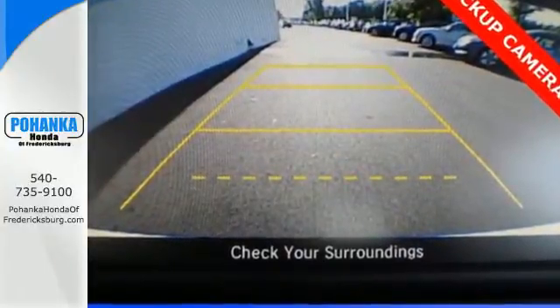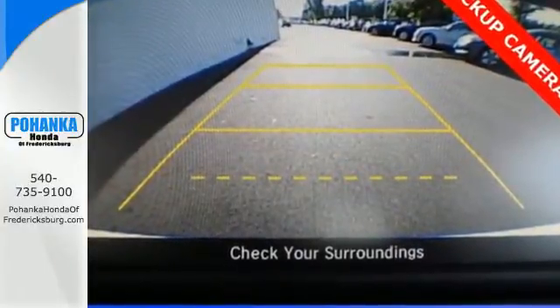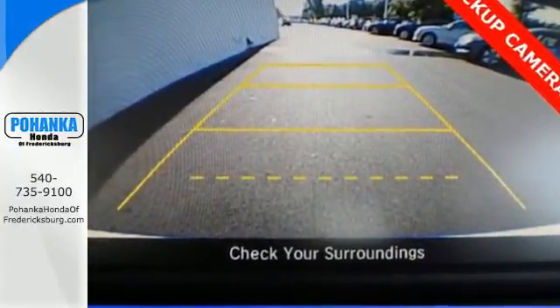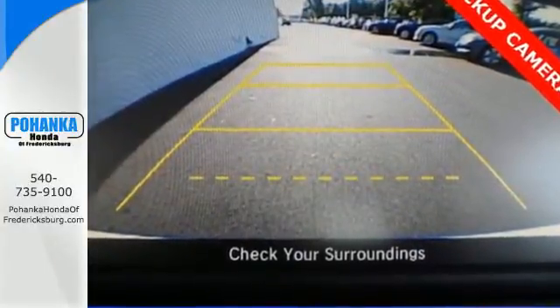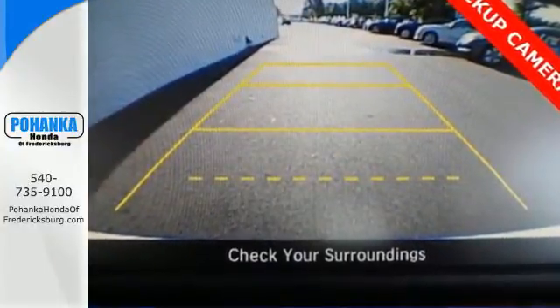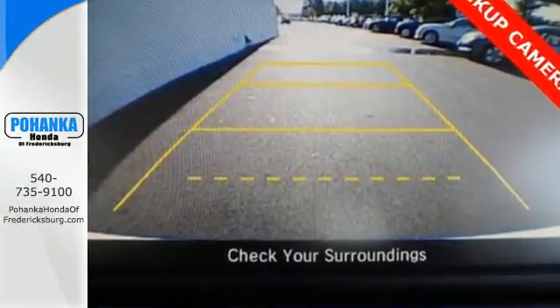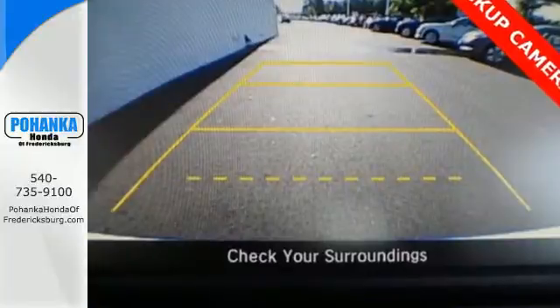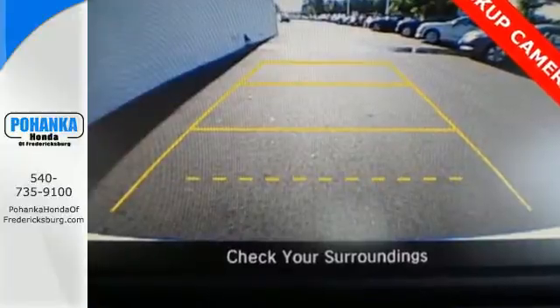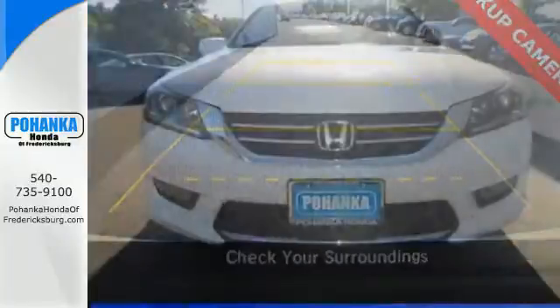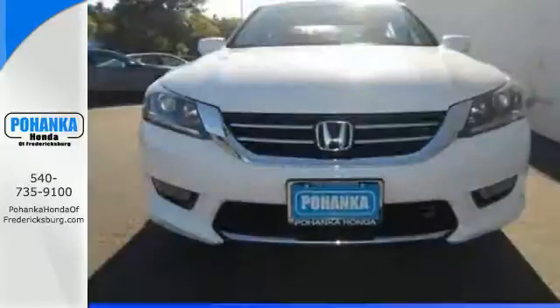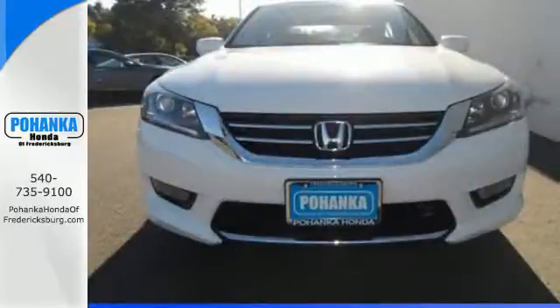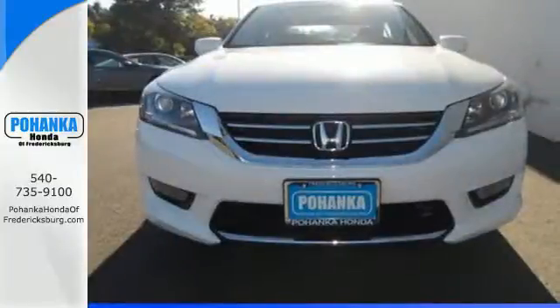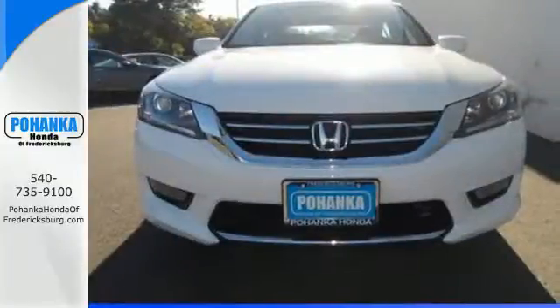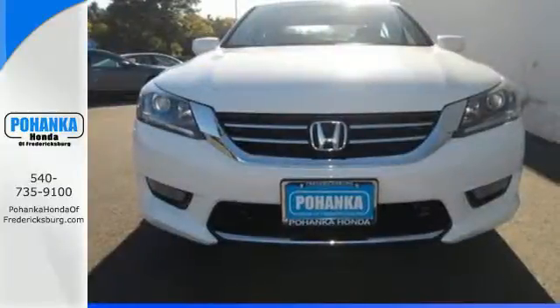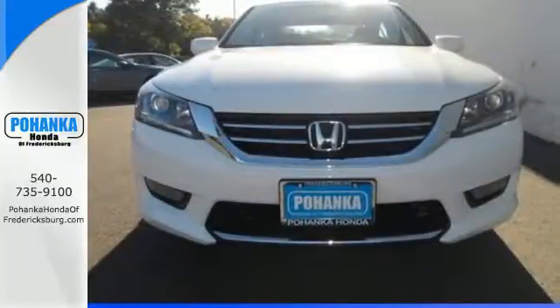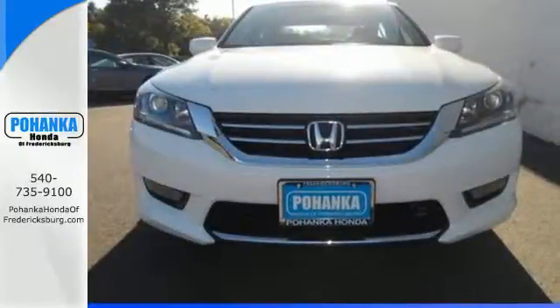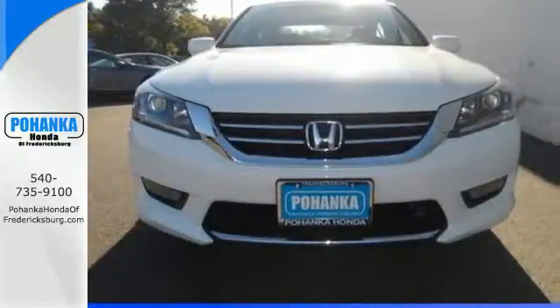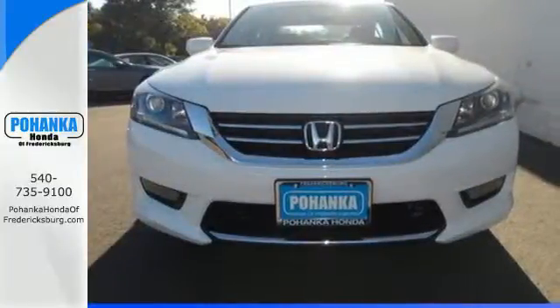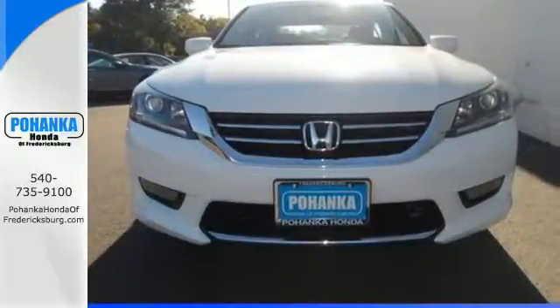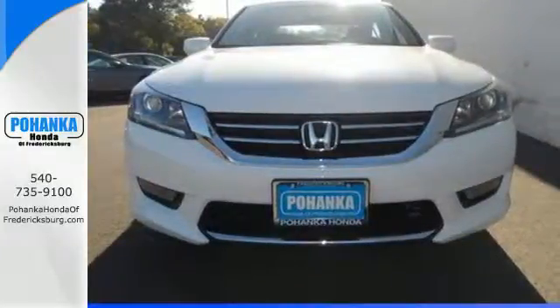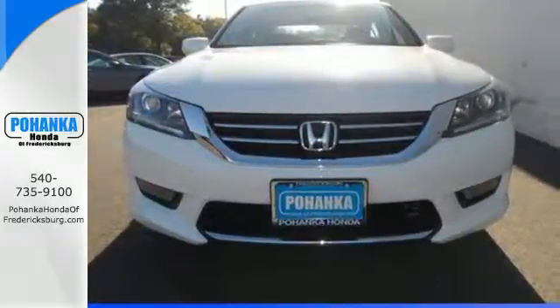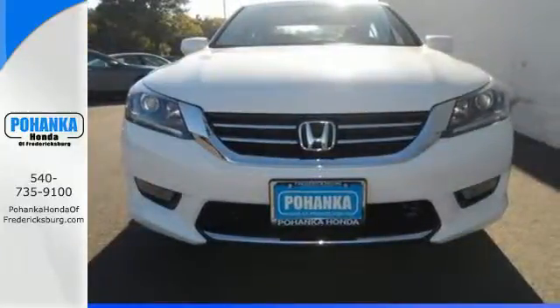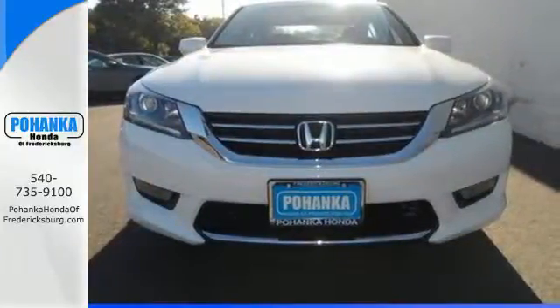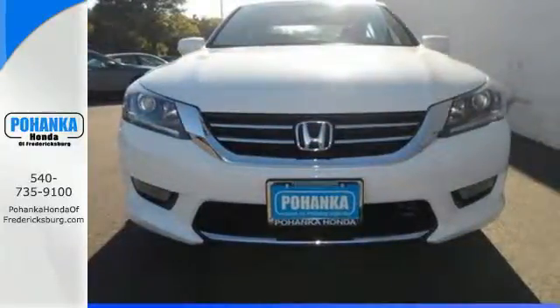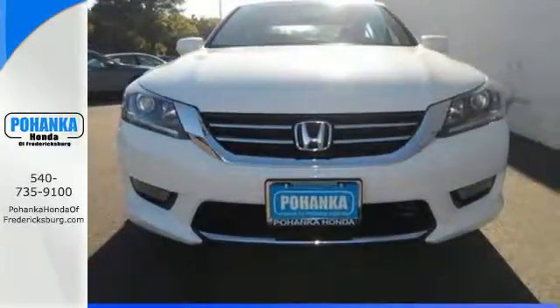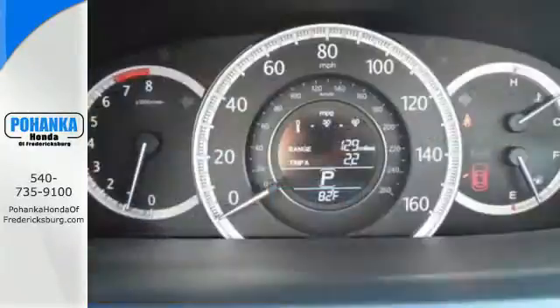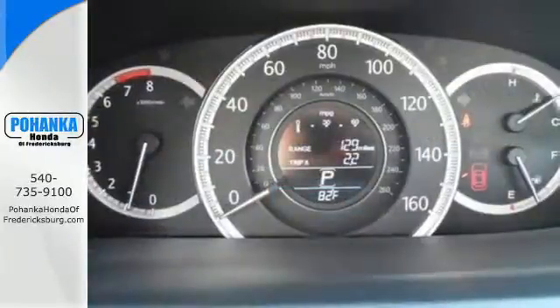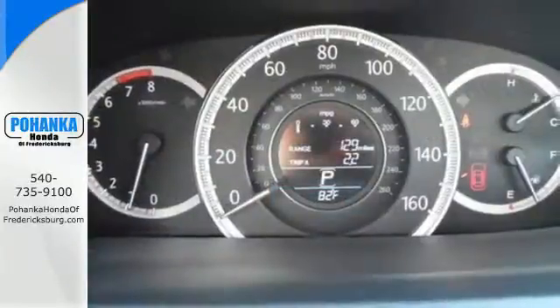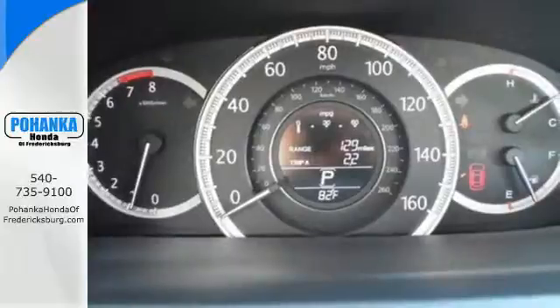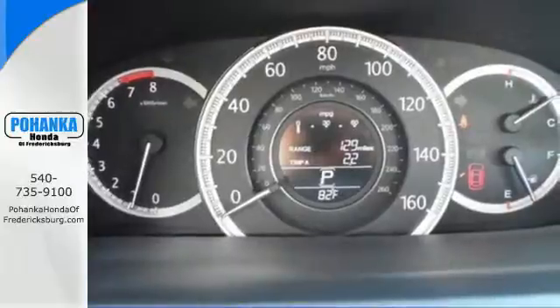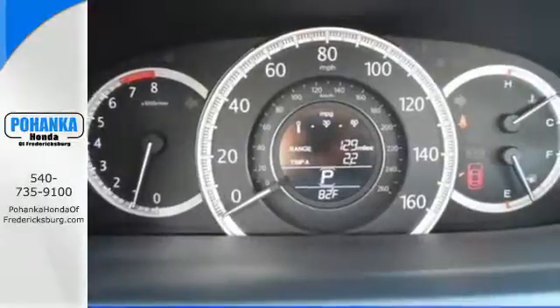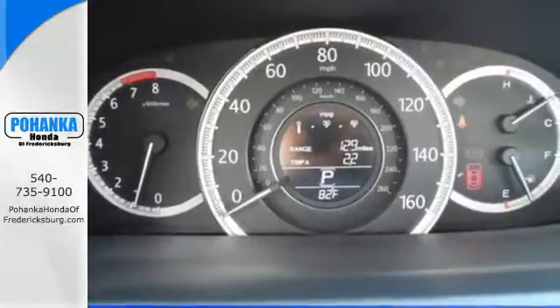Plus, it's earned every one of its 5 stars in safety with features like smart vent front side airbags and vehicle stability assist.